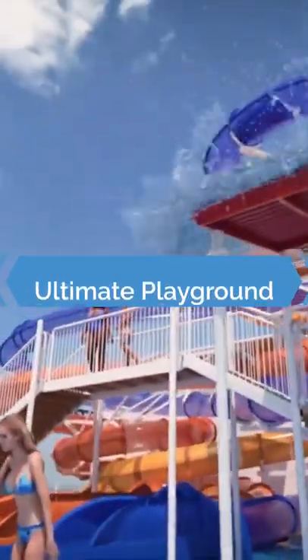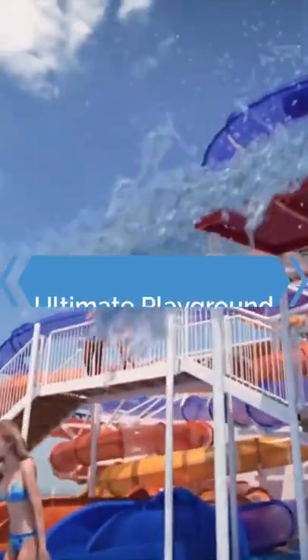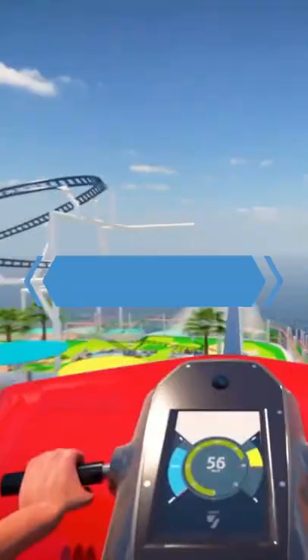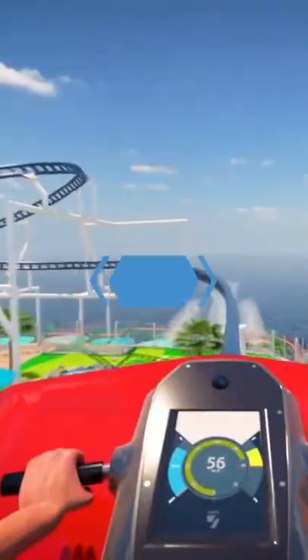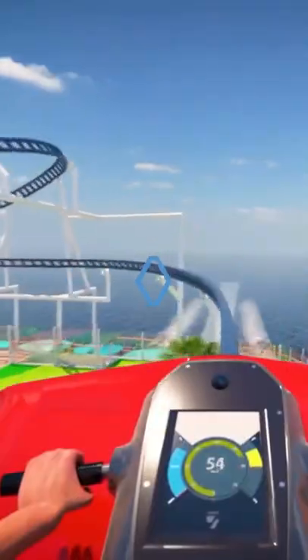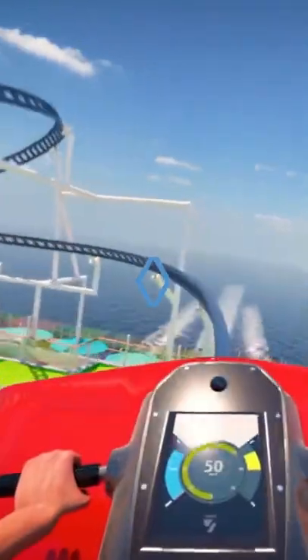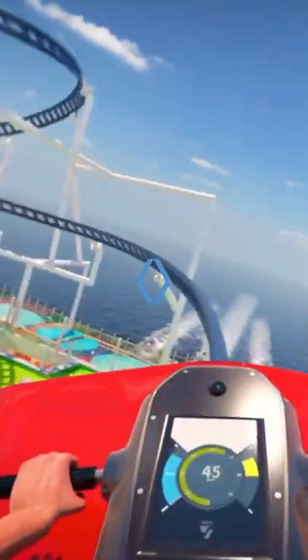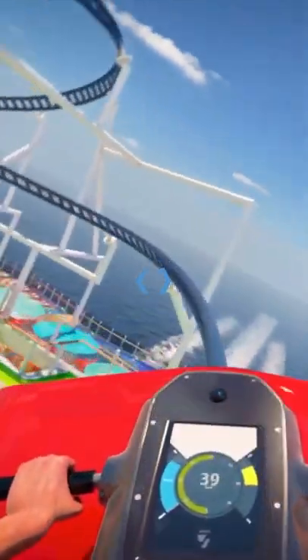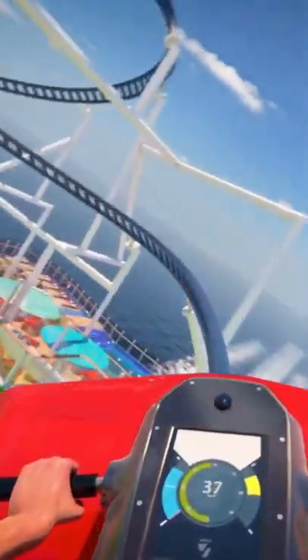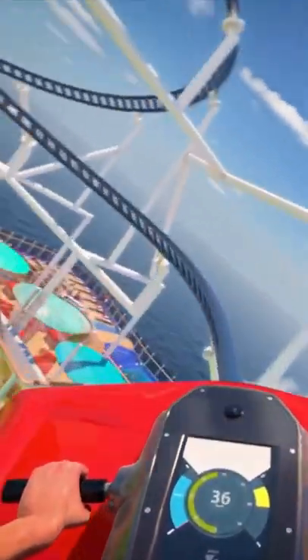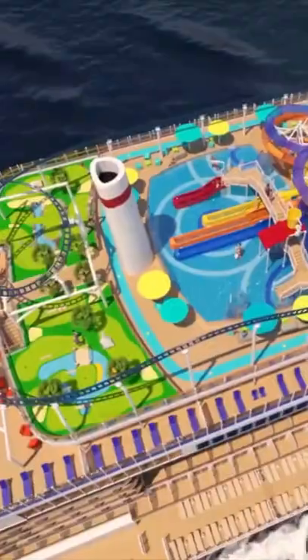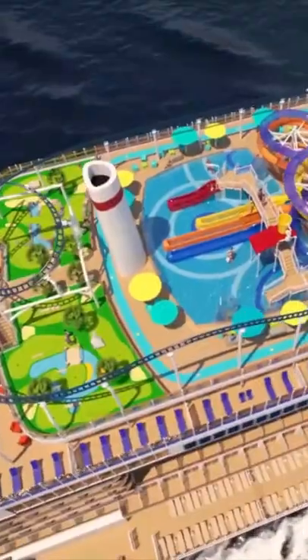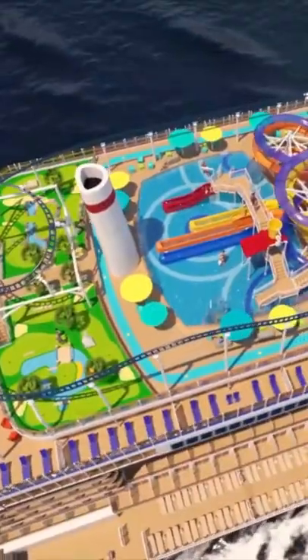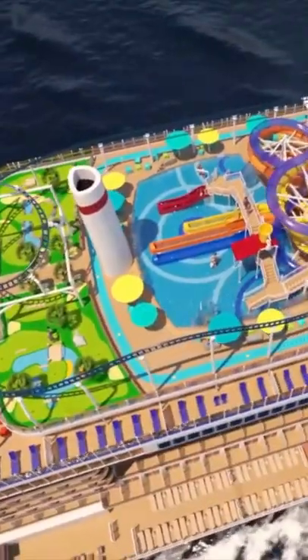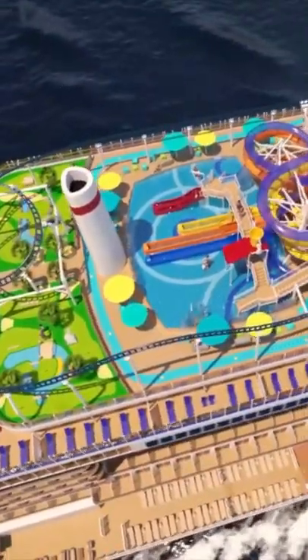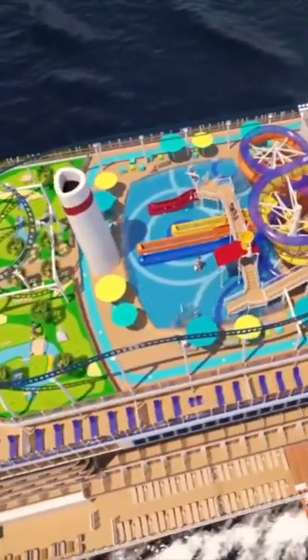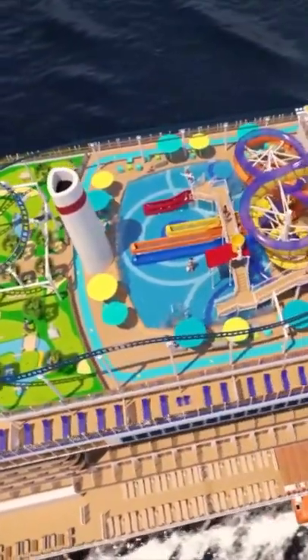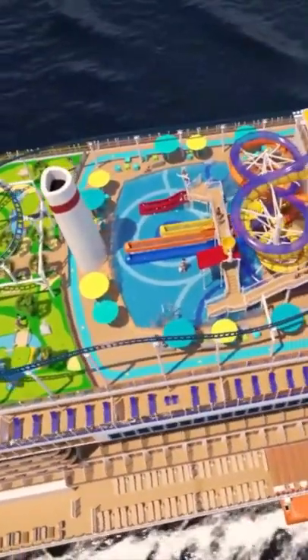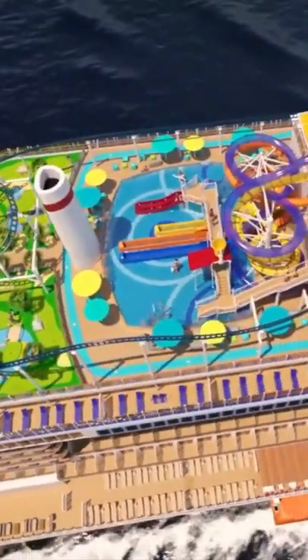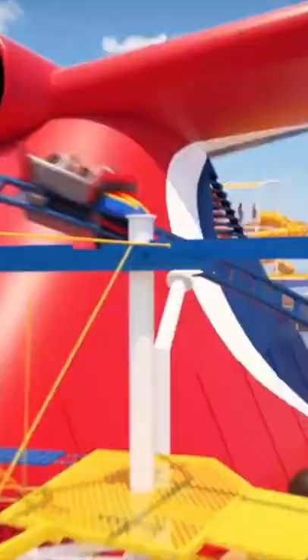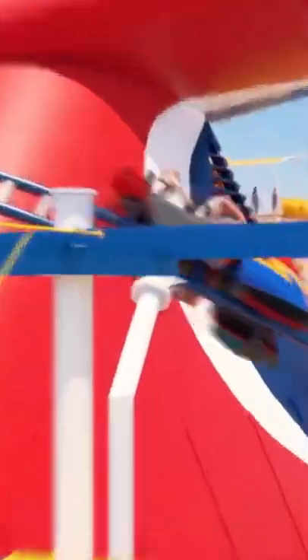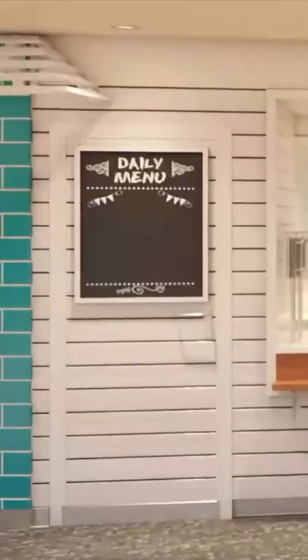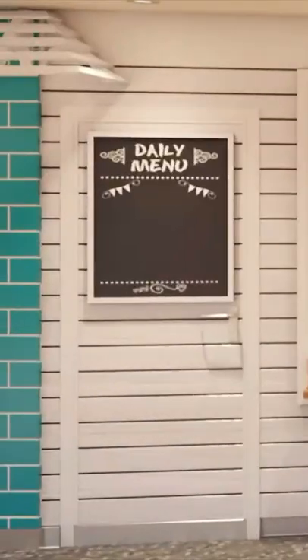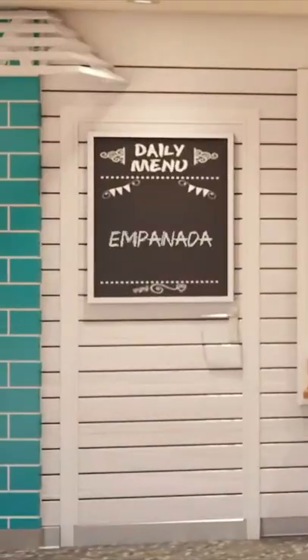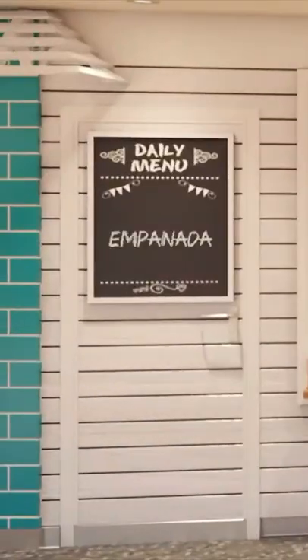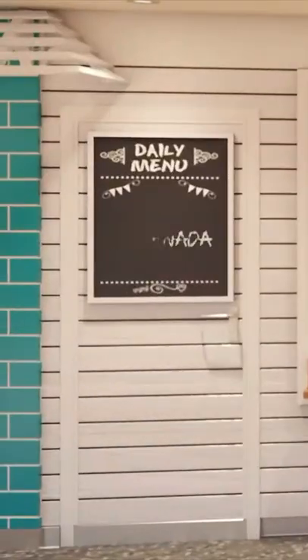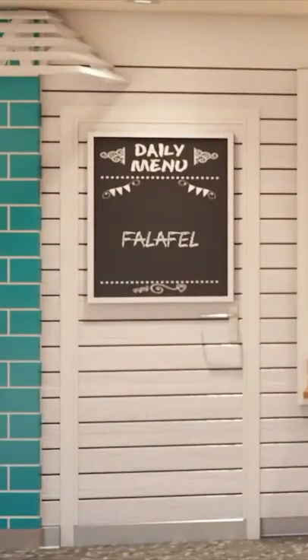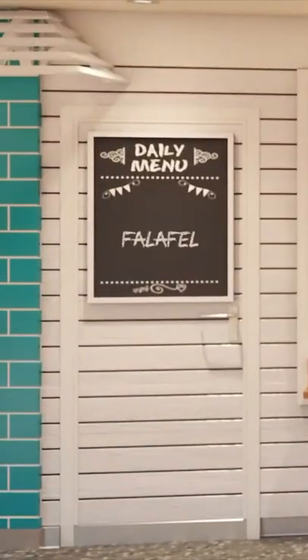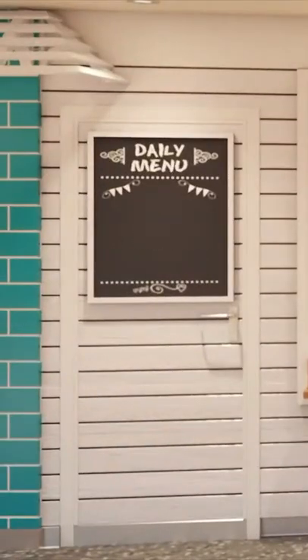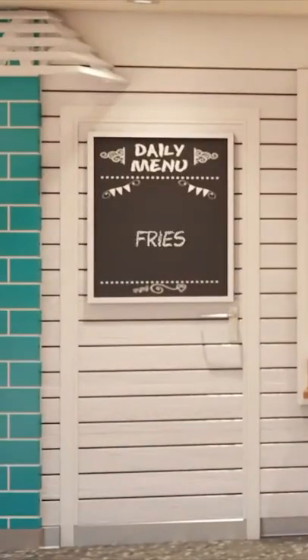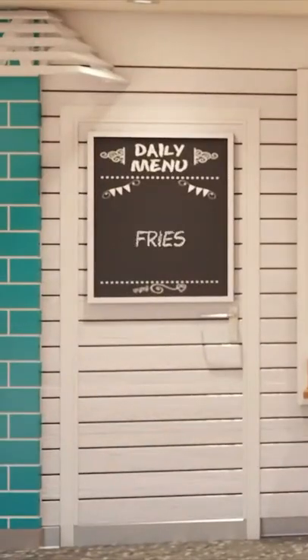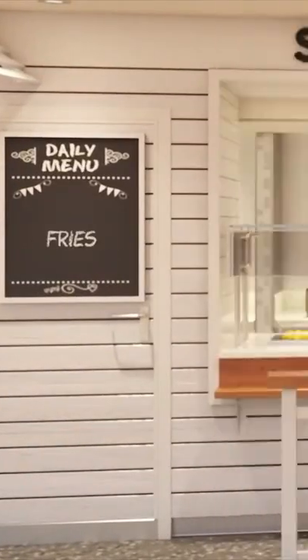Like Bolt, the first ever roller coaster at sea. Family Feud Live and Street Eats, Carnival's tribute to food trucks.